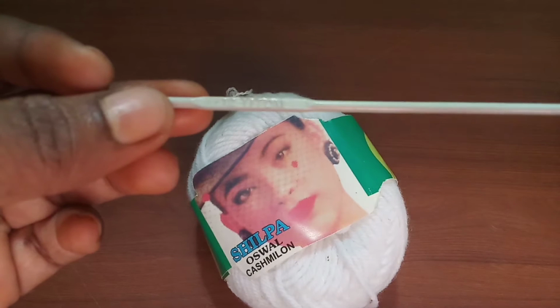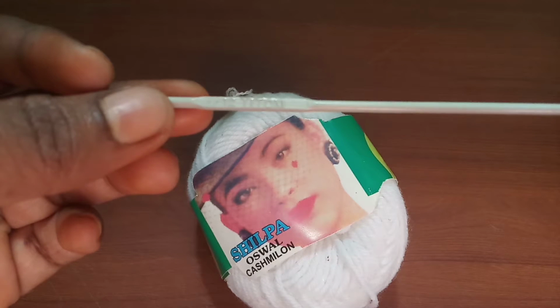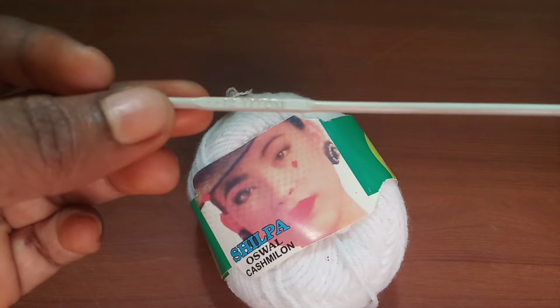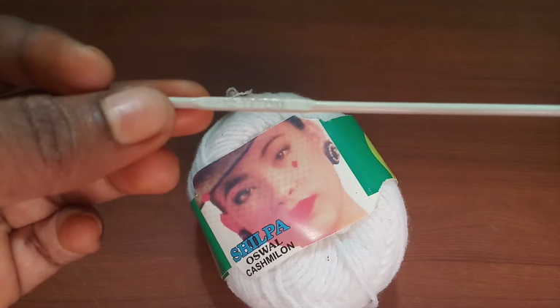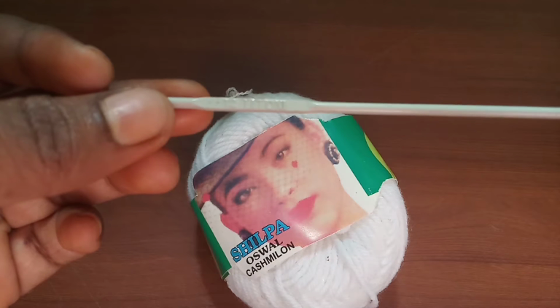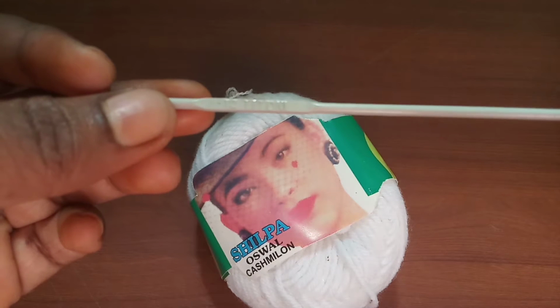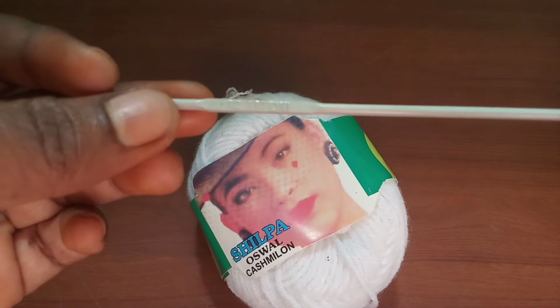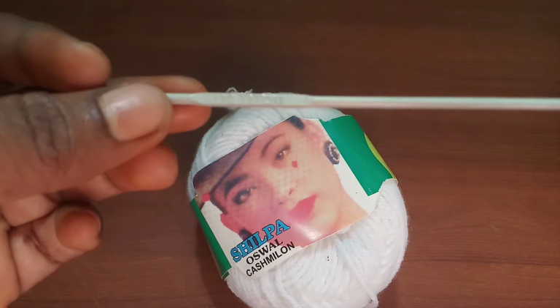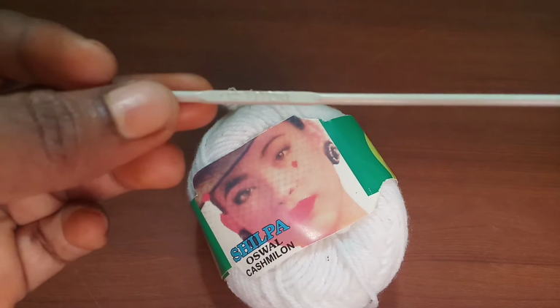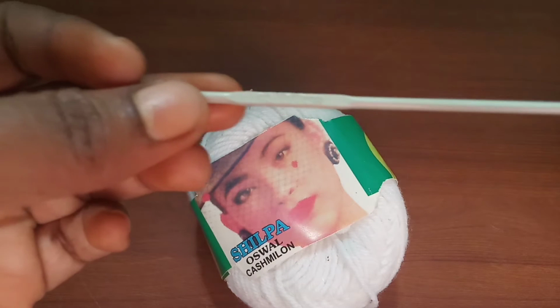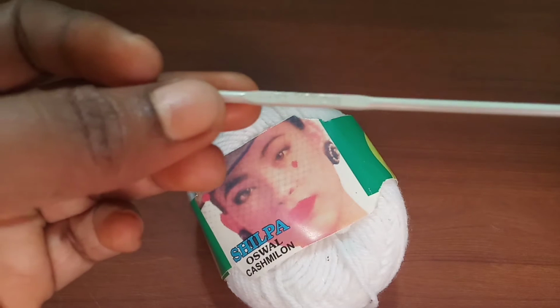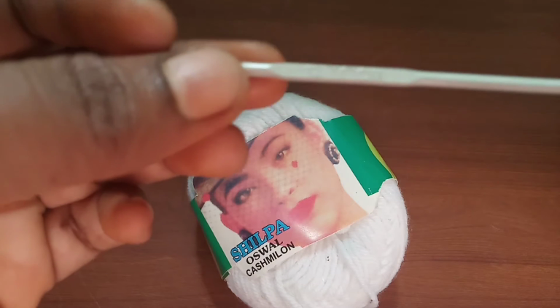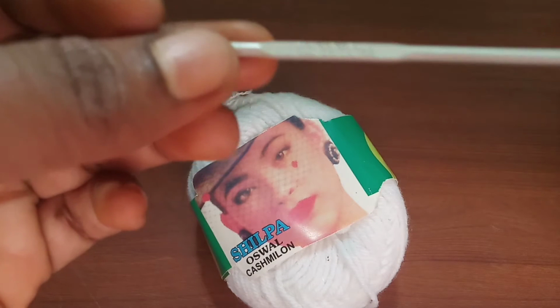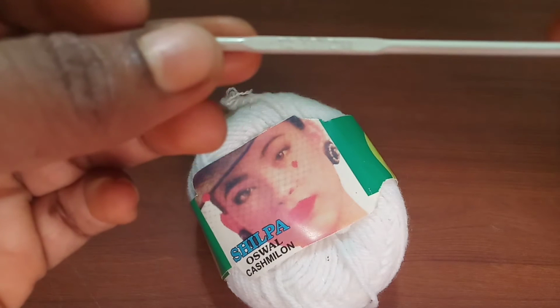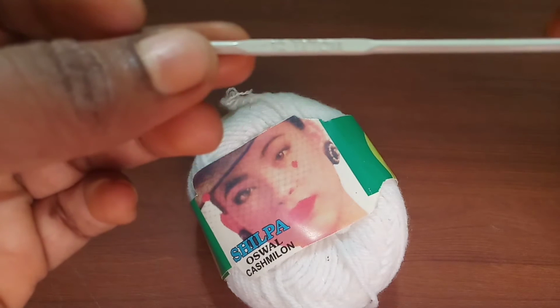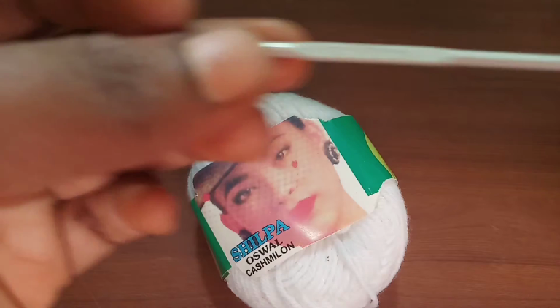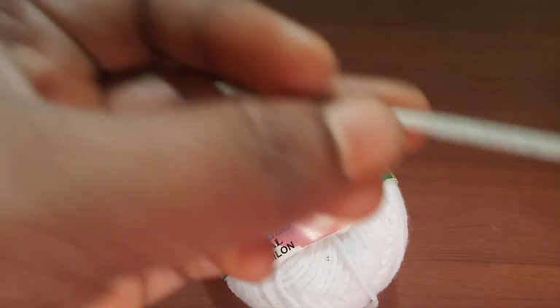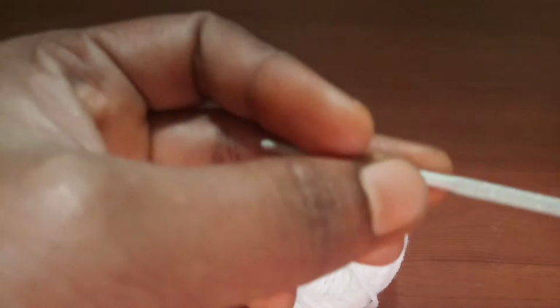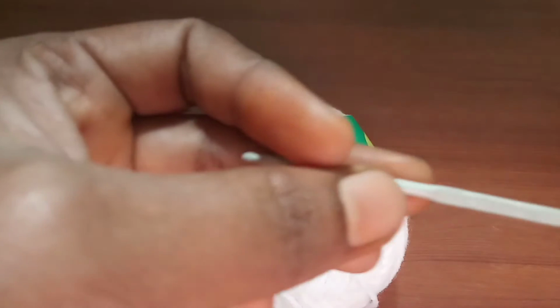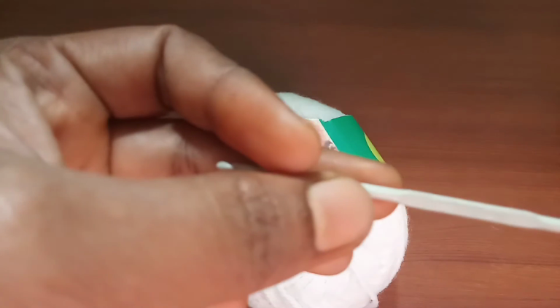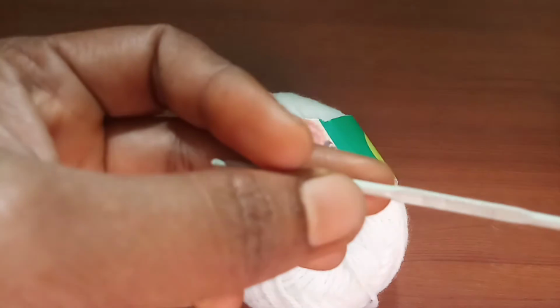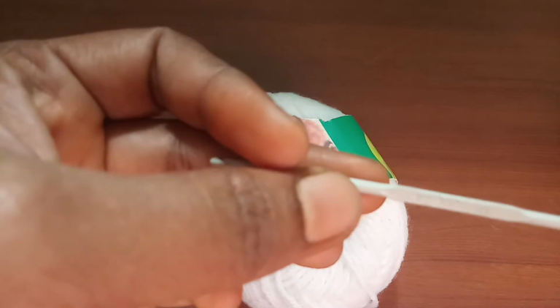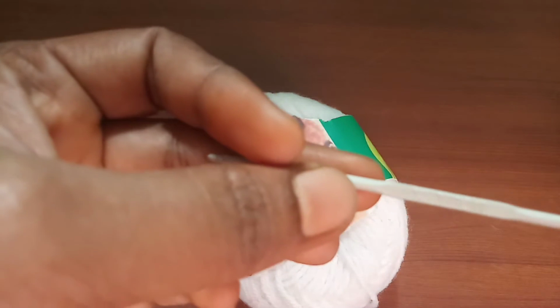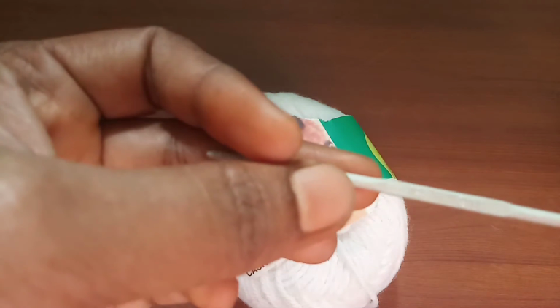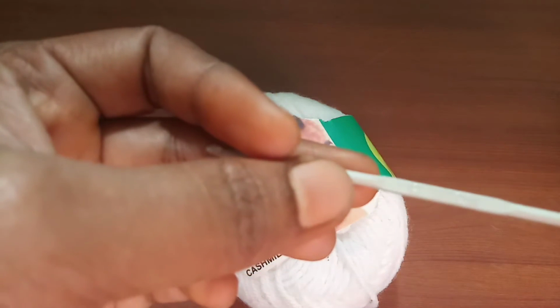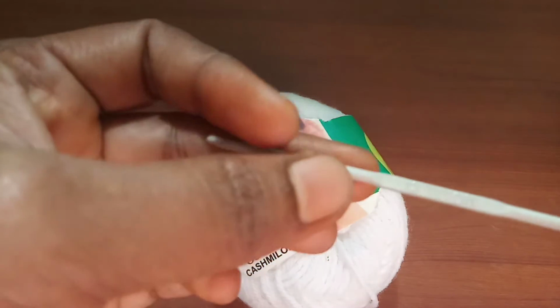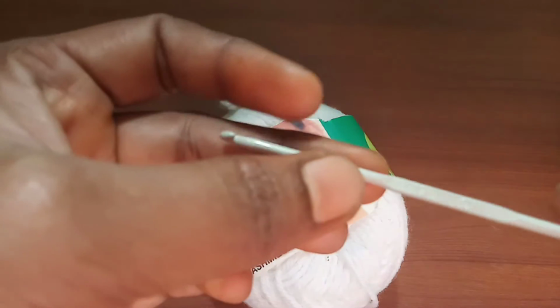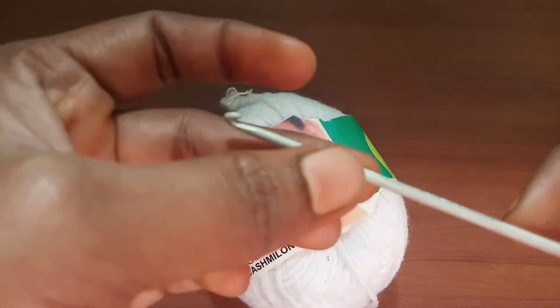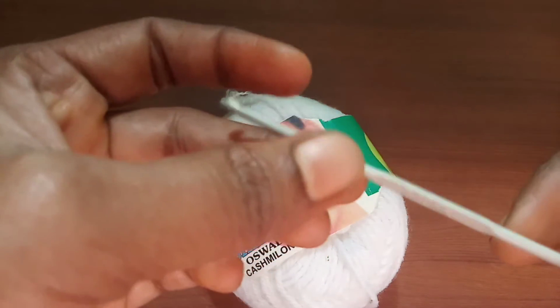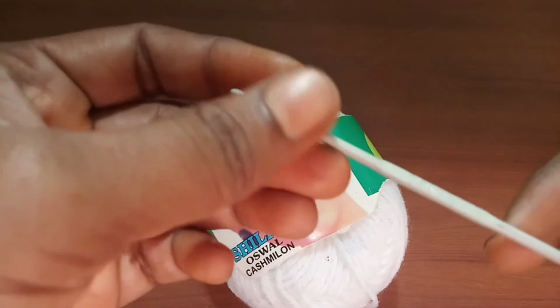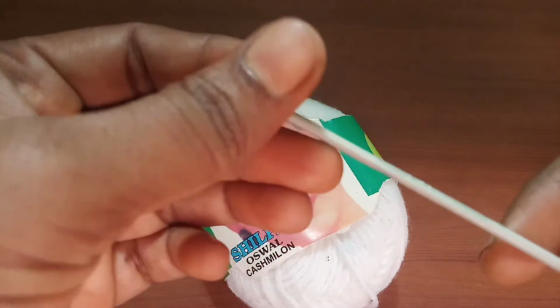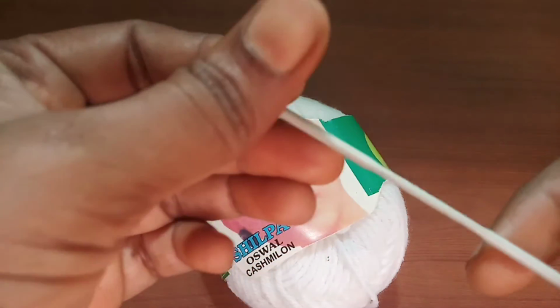I would suggest you to use a hook which is apt for the yarn you're trying to use.